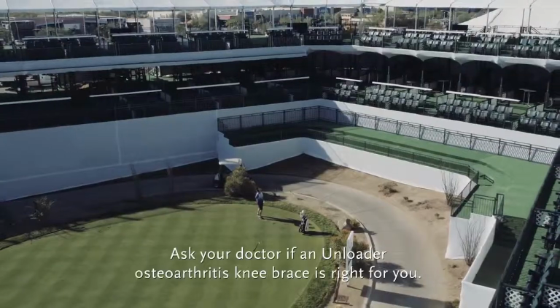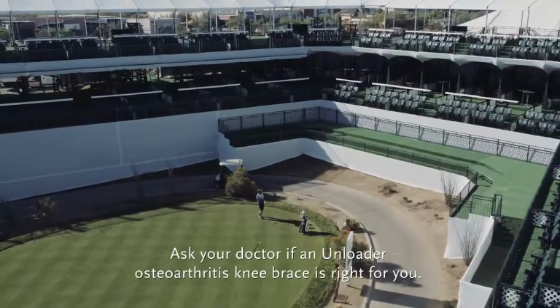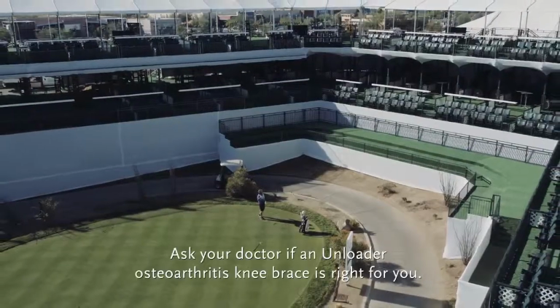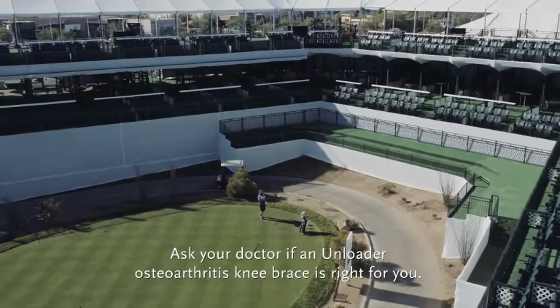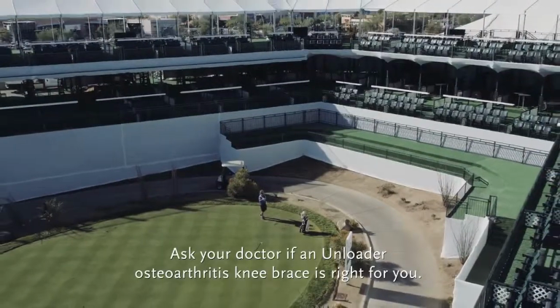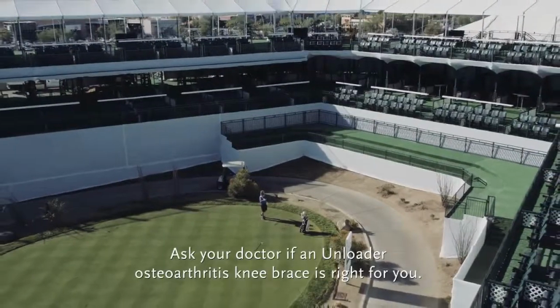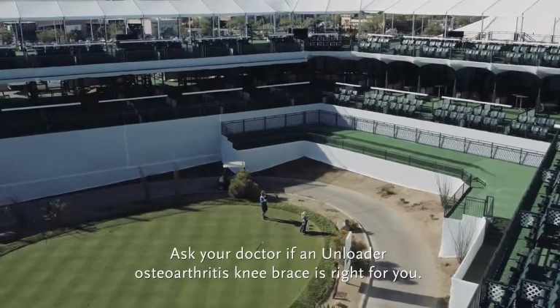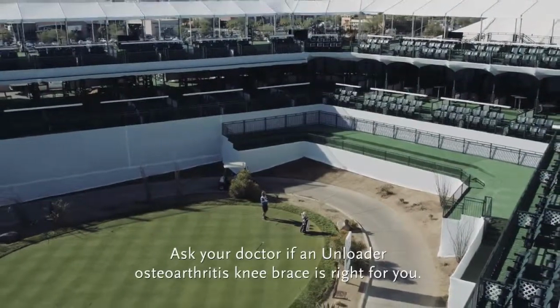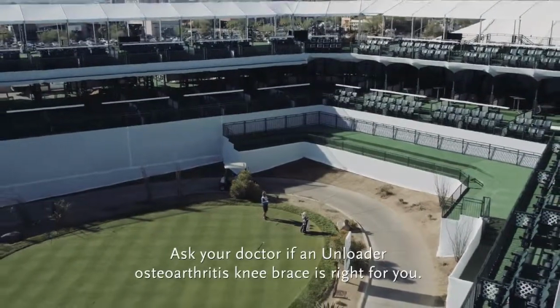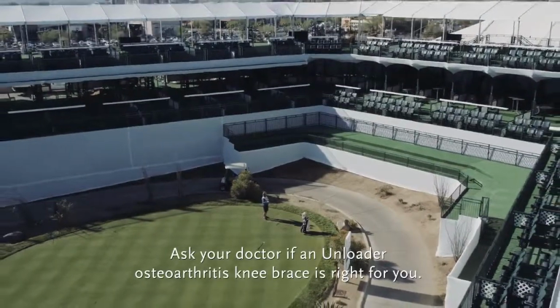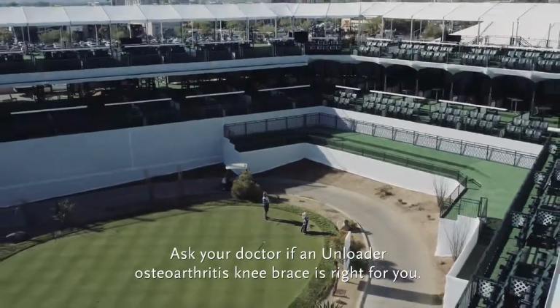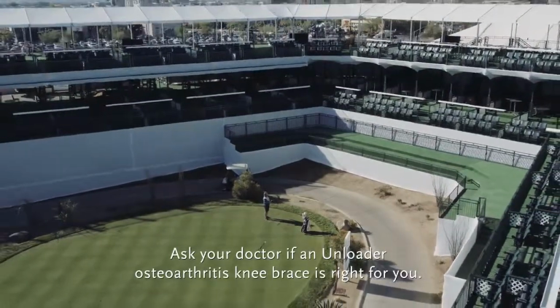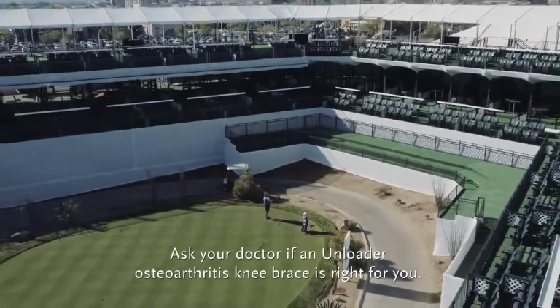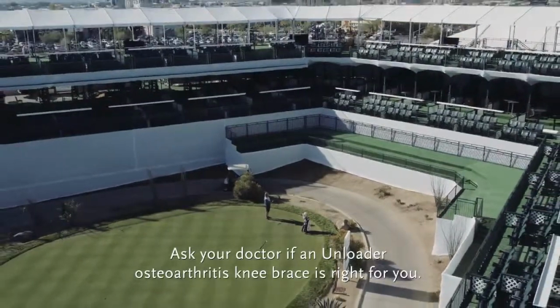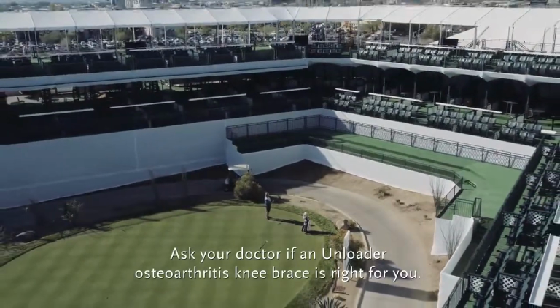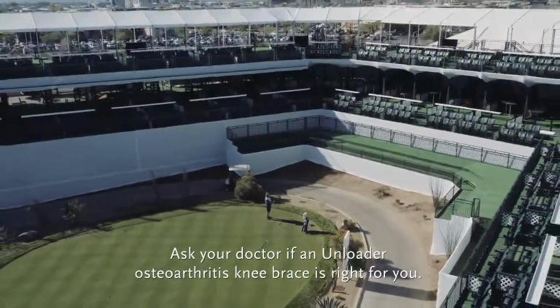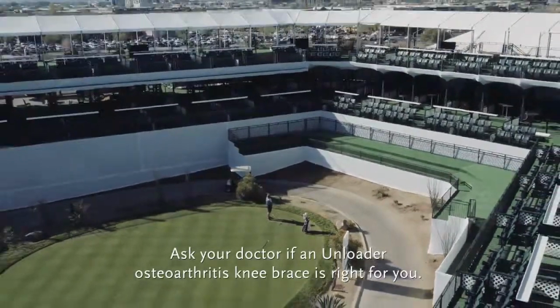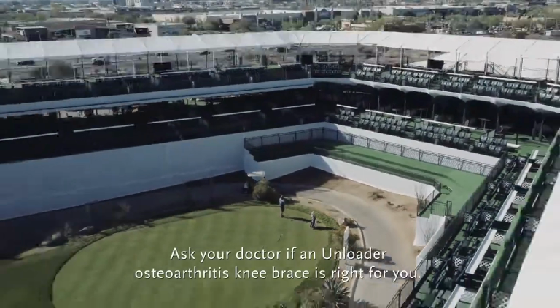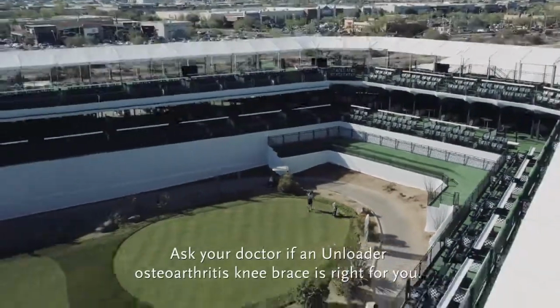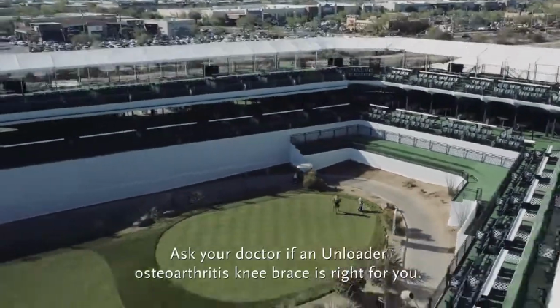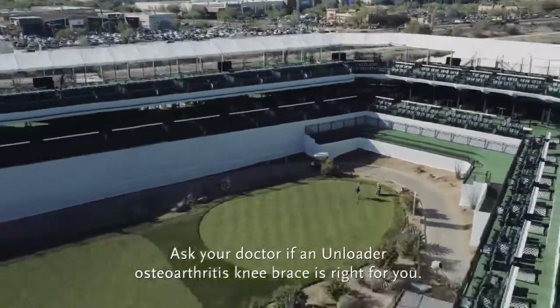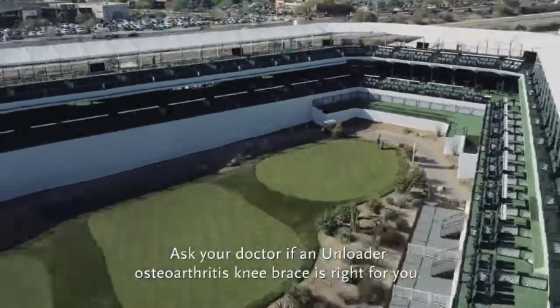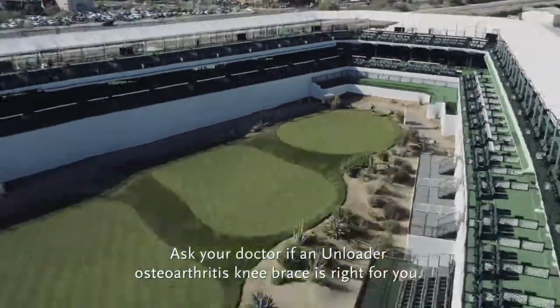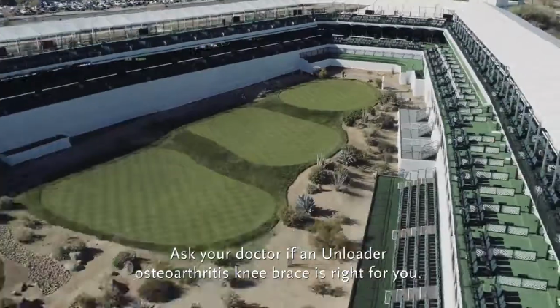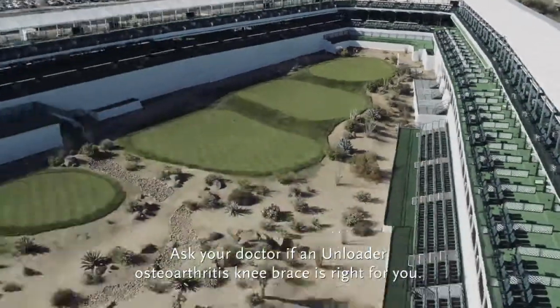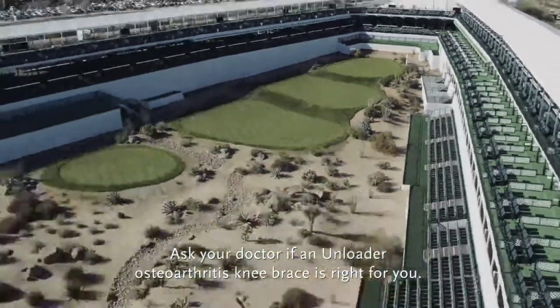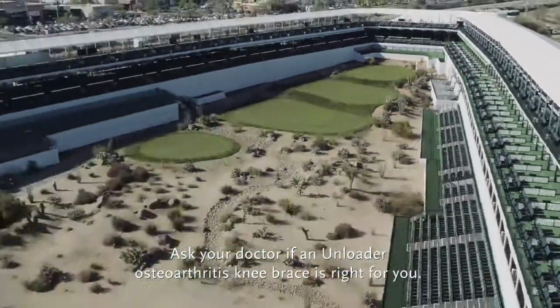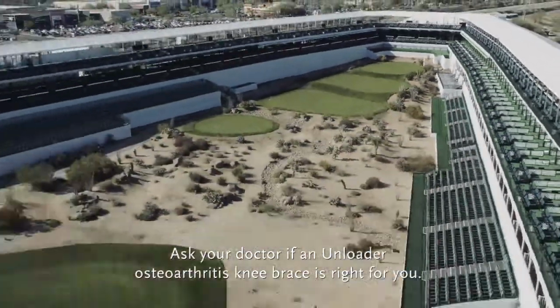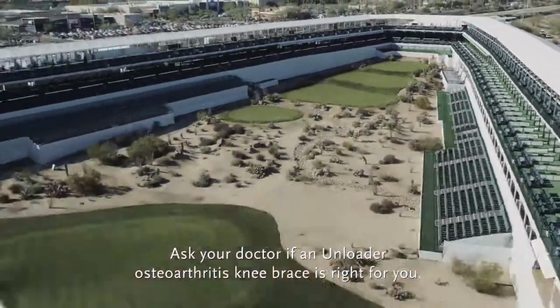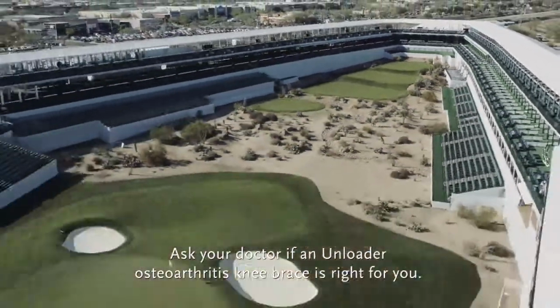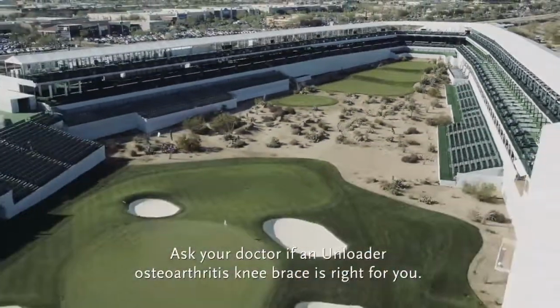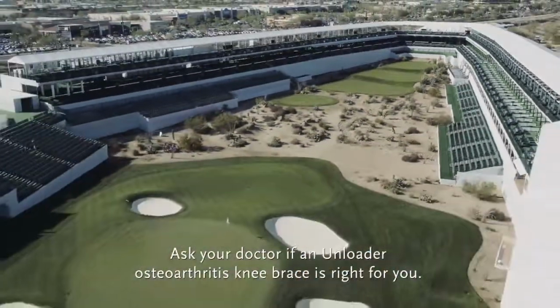Ask your doctor if an Unloader osteoarthritis knee brace is right for you.